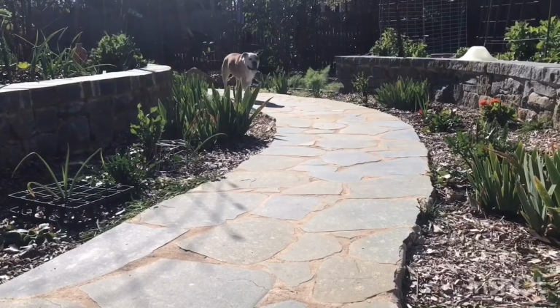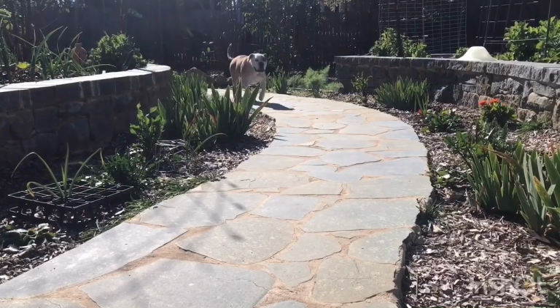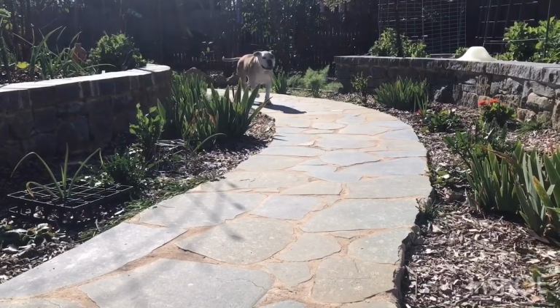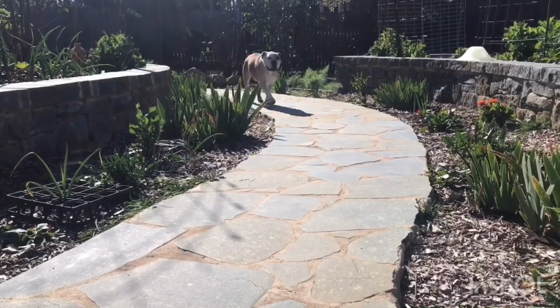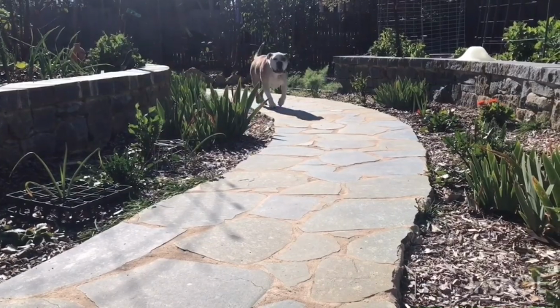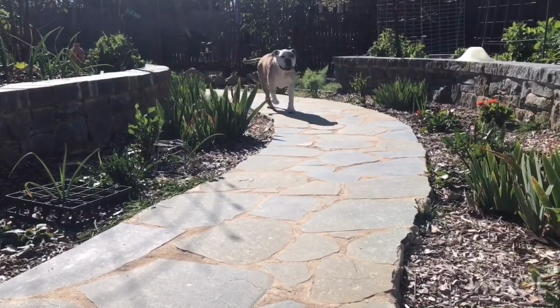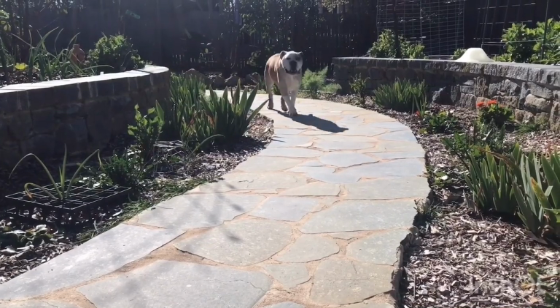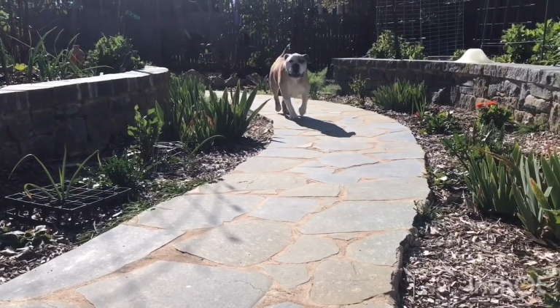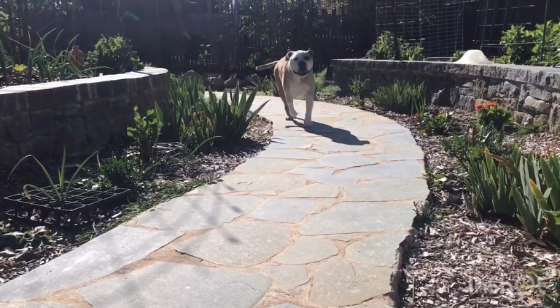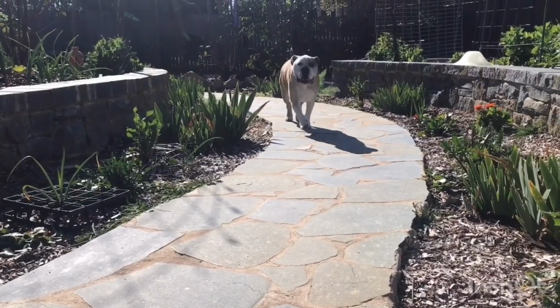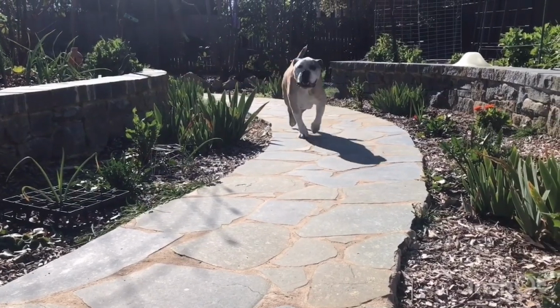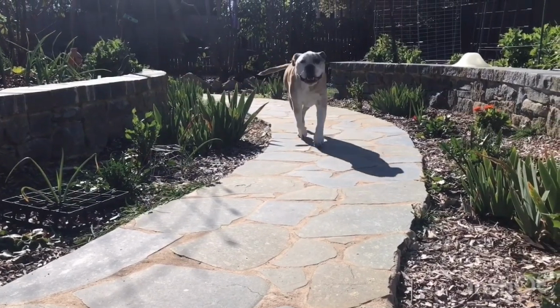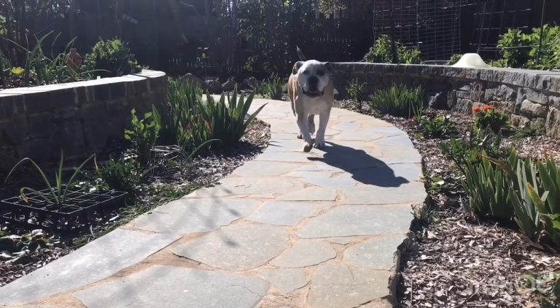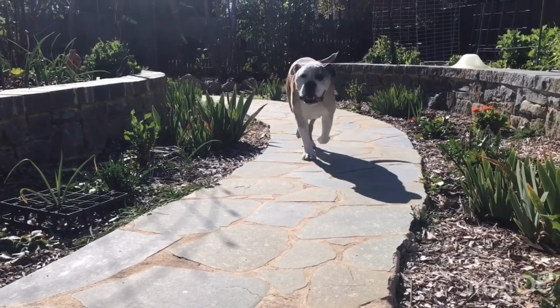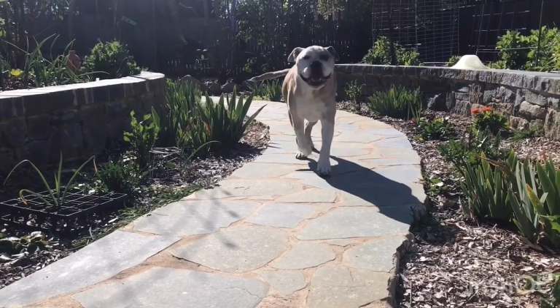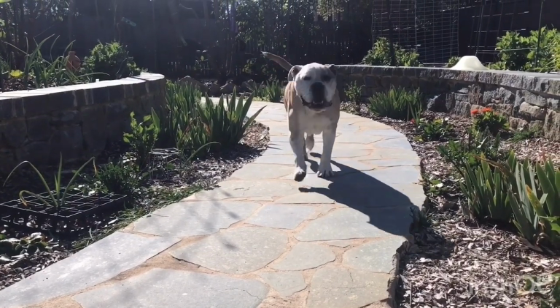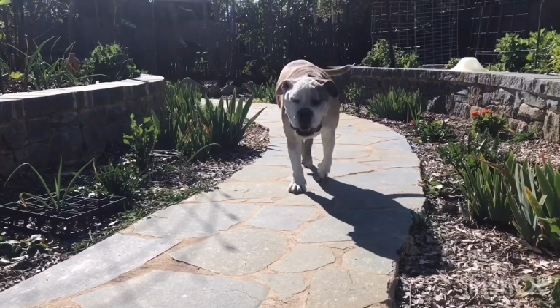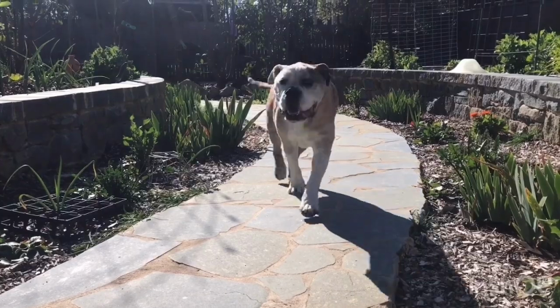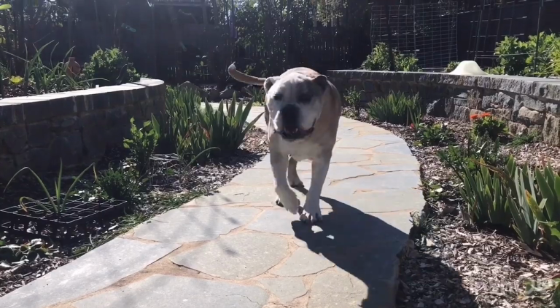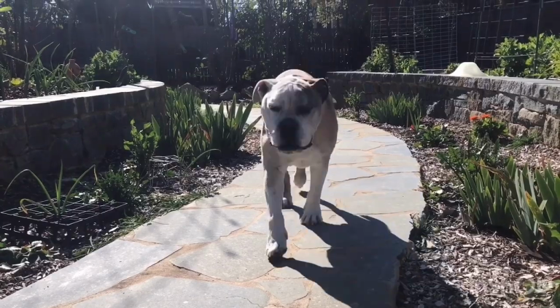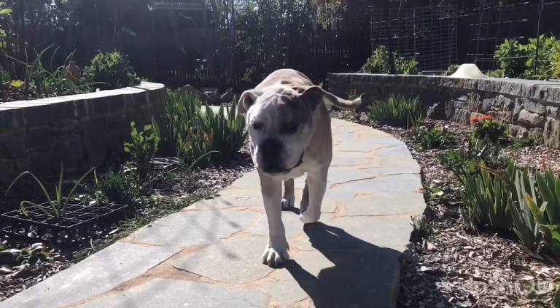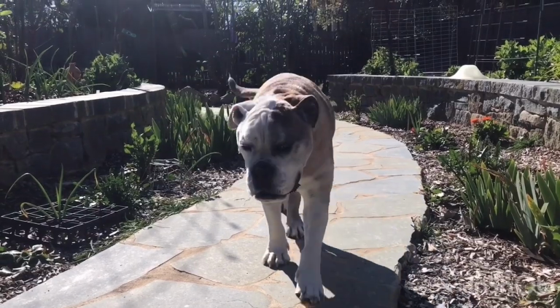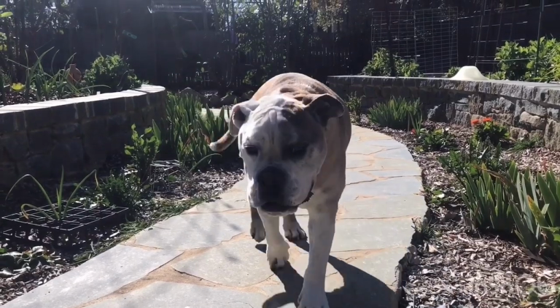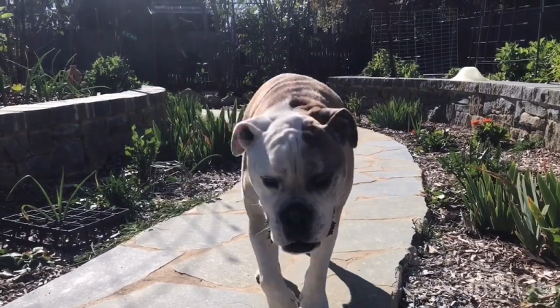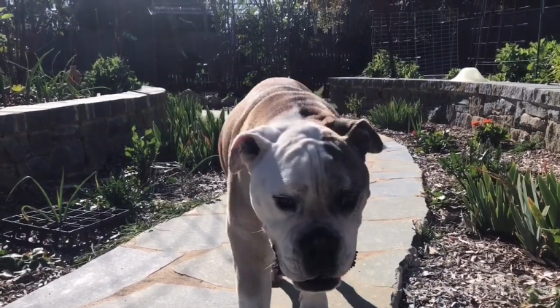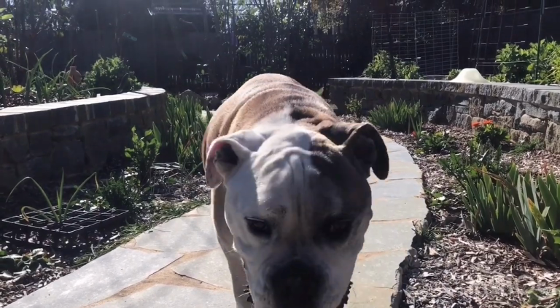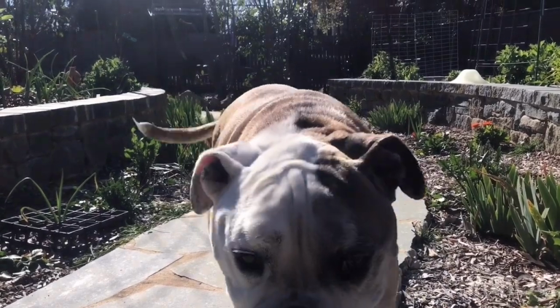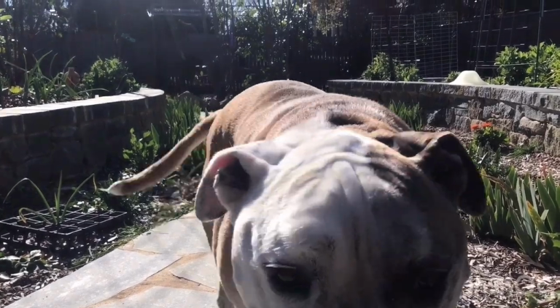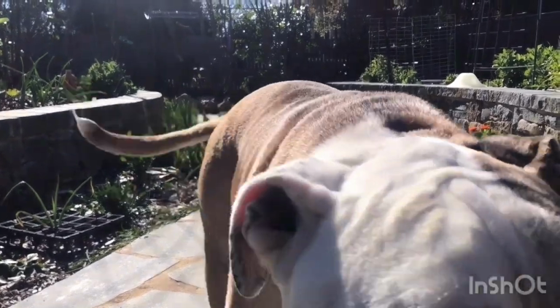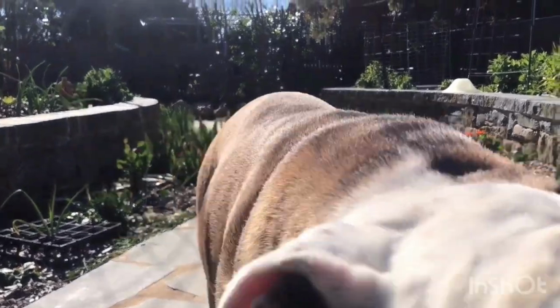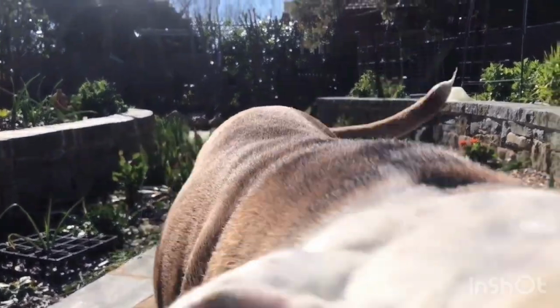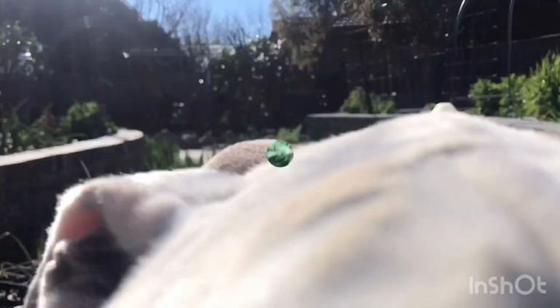And here comes my helper dog now. This is Frank. Cute.